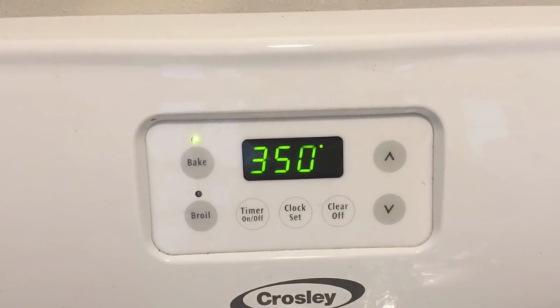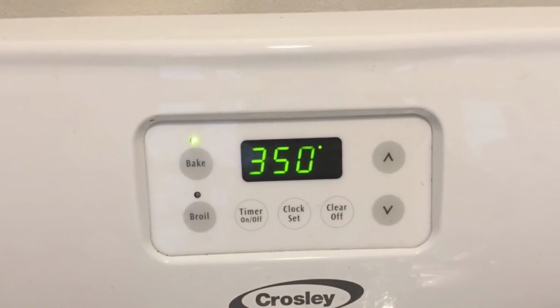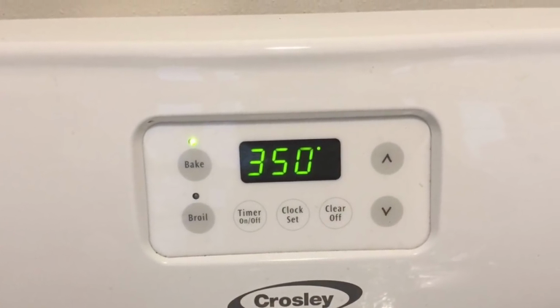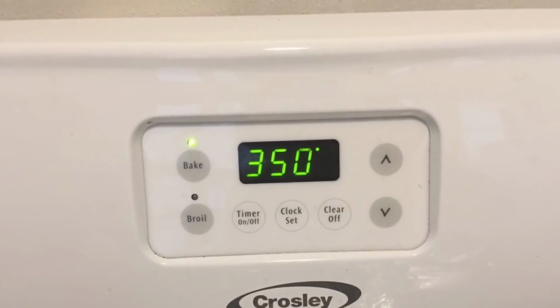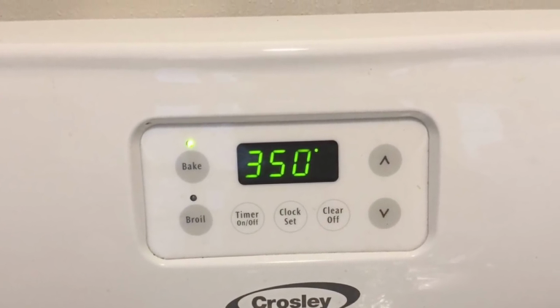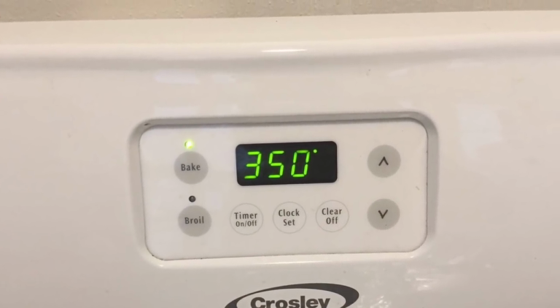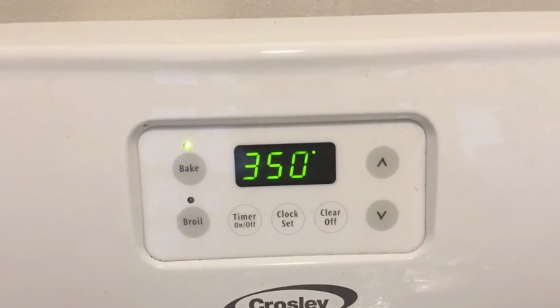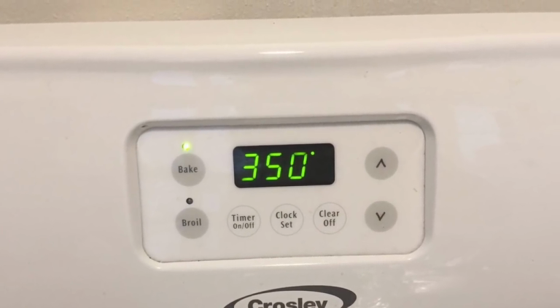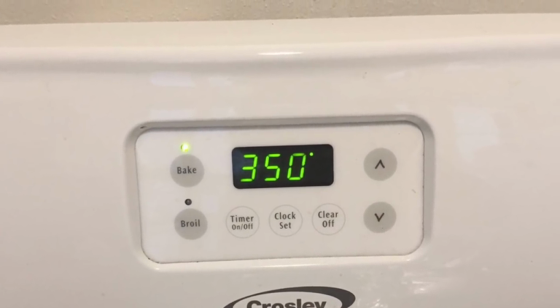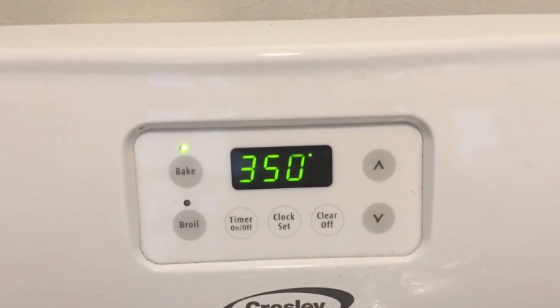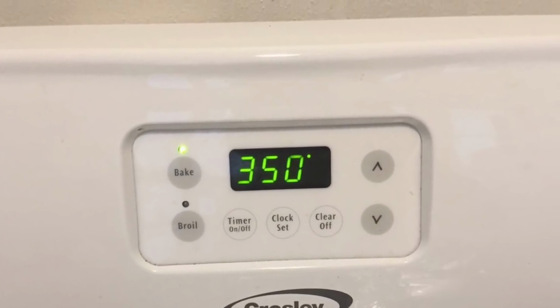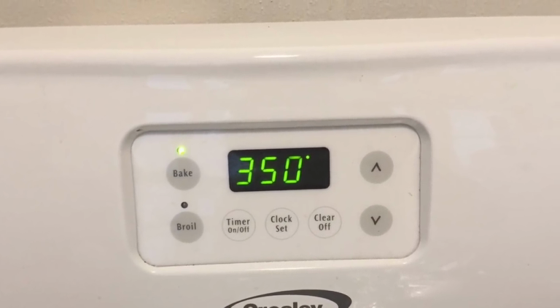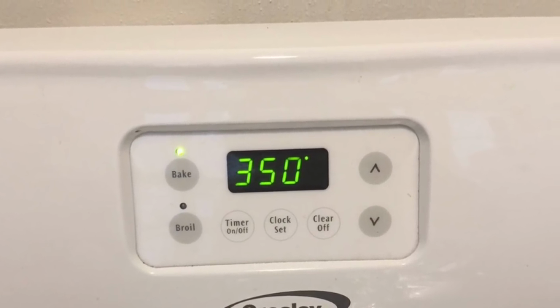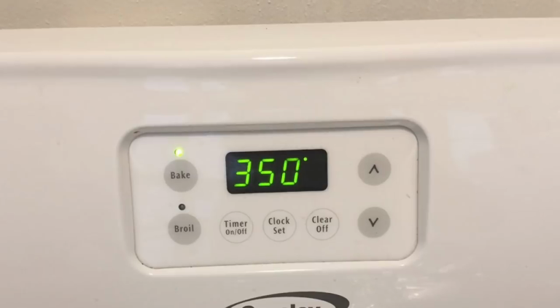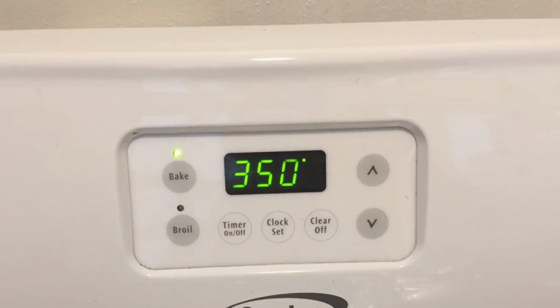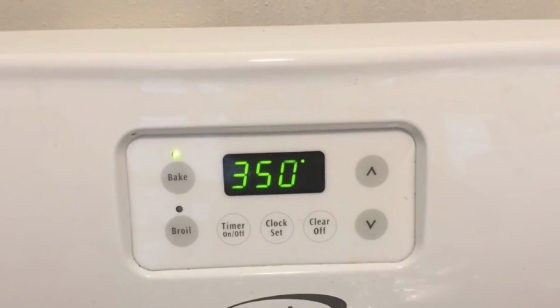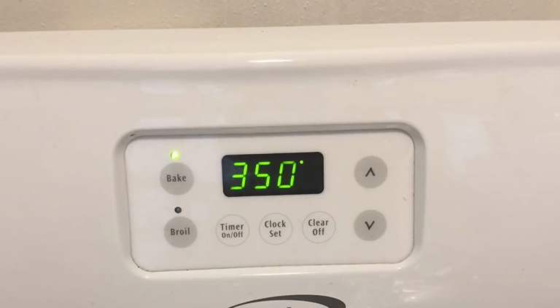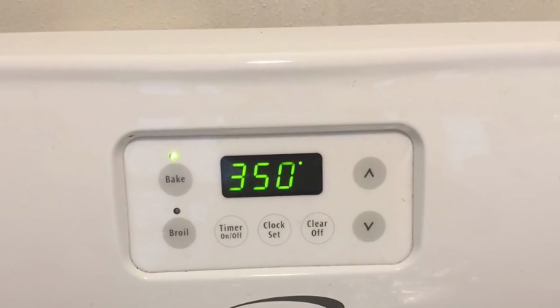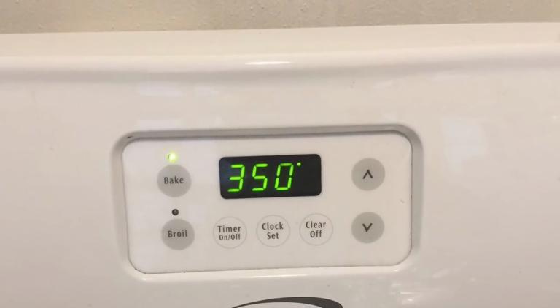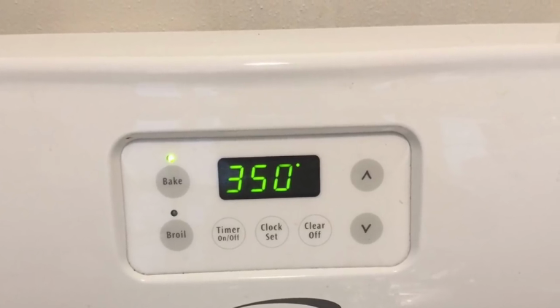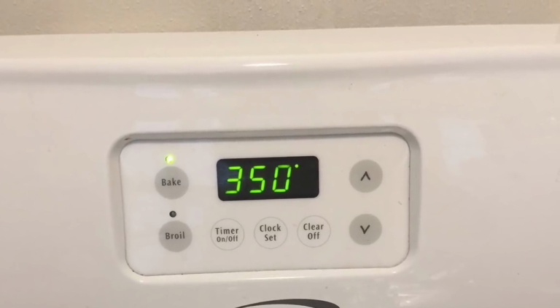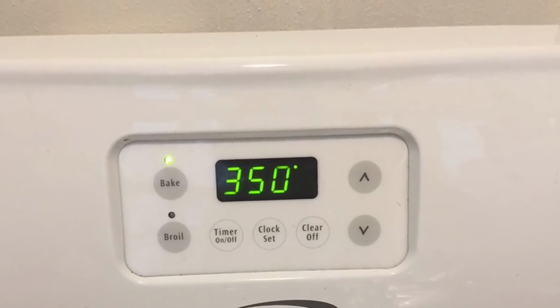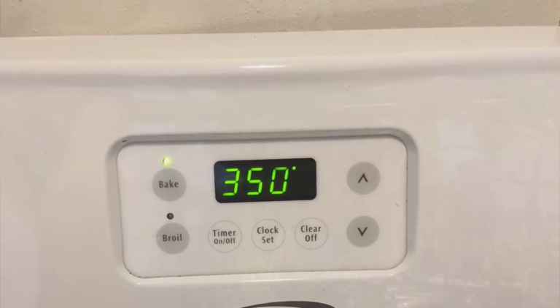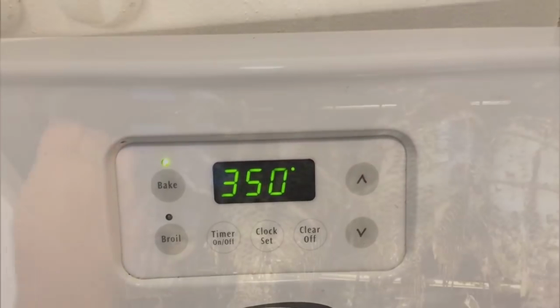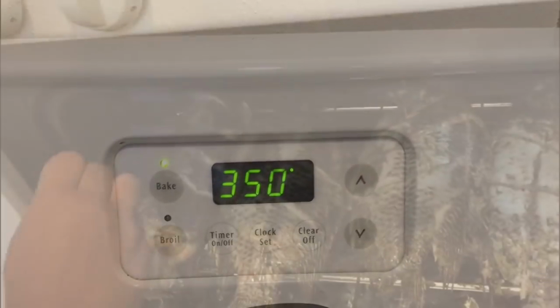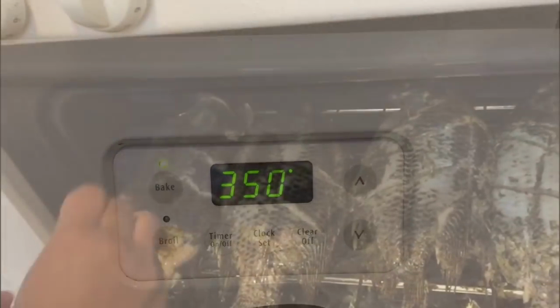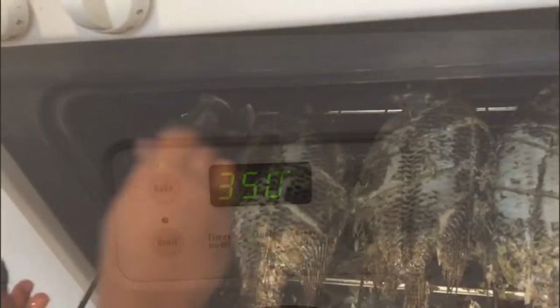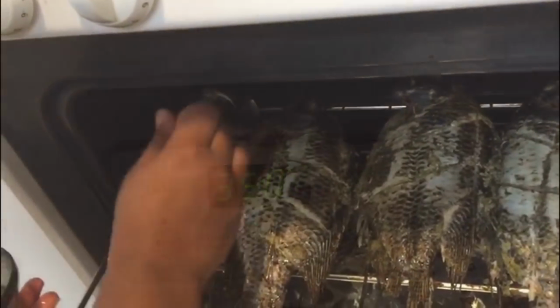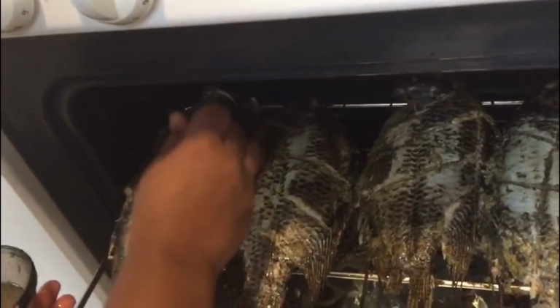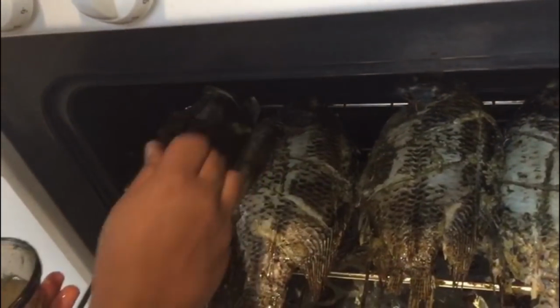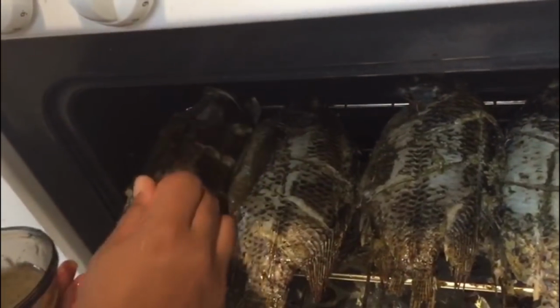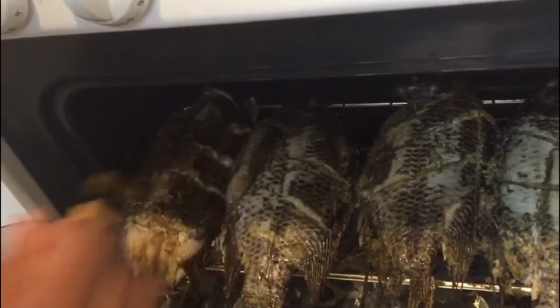Once I'm done broiling, I'm going to put it at 350 and let it bake, and this is the final step.